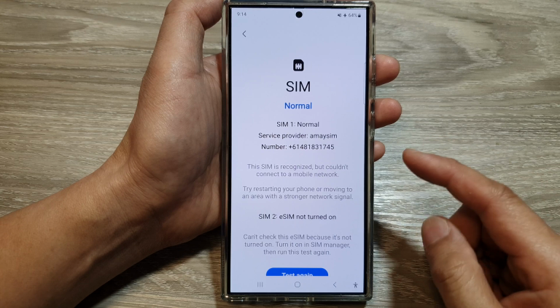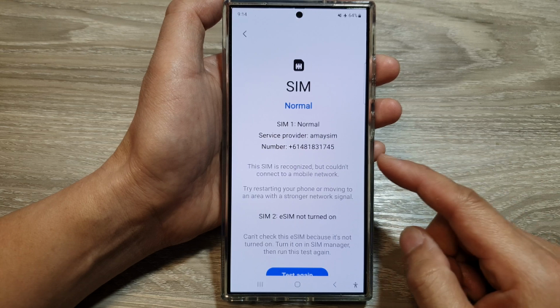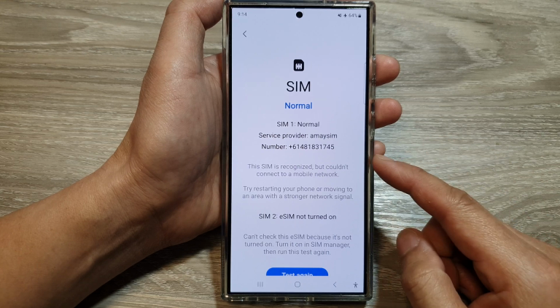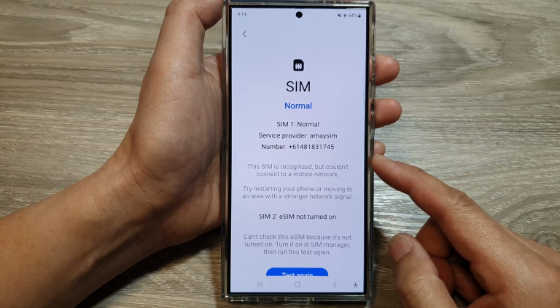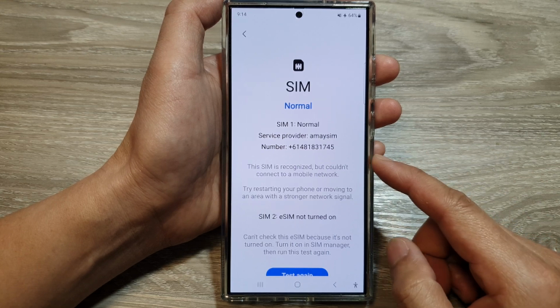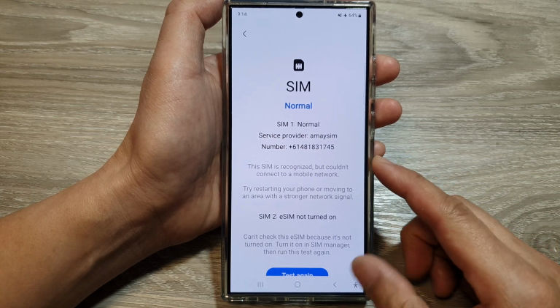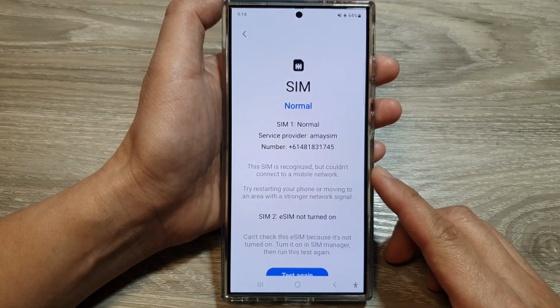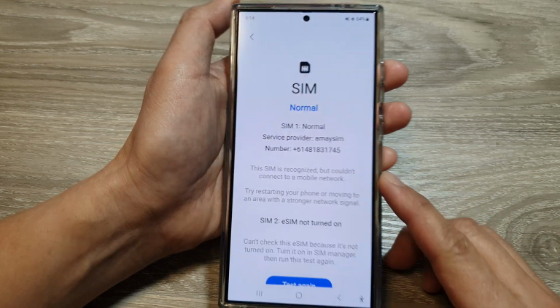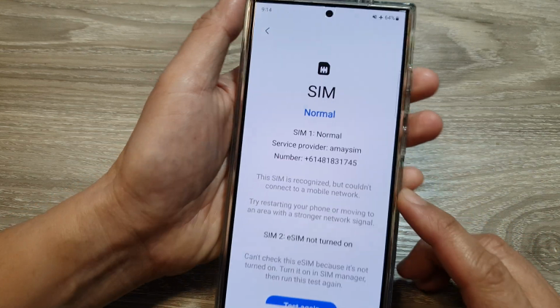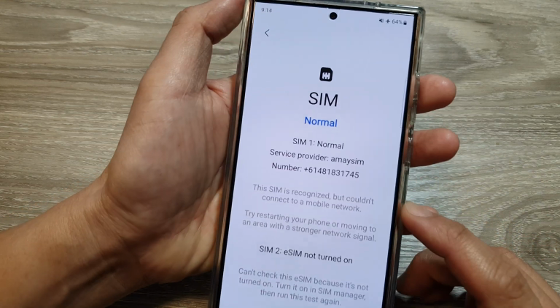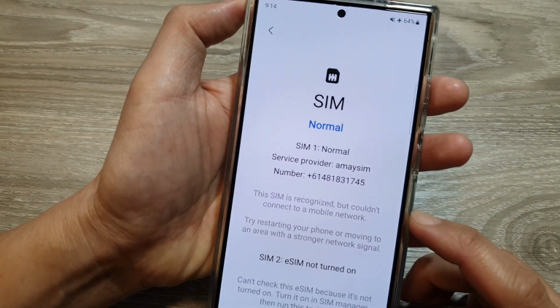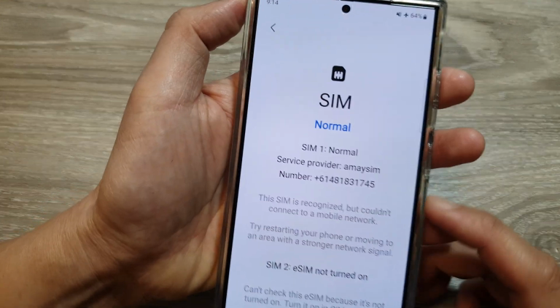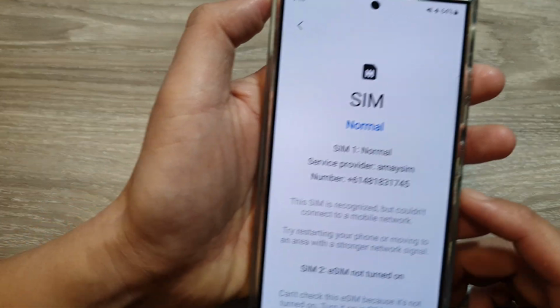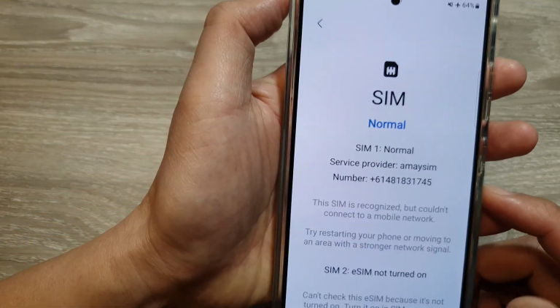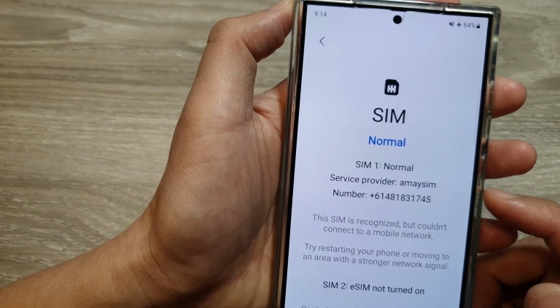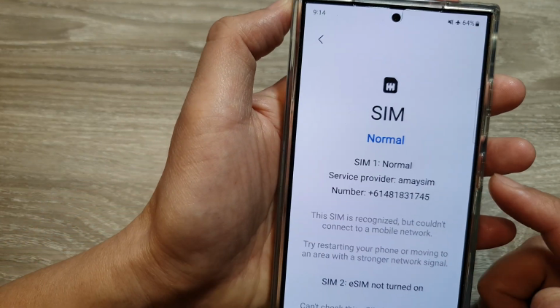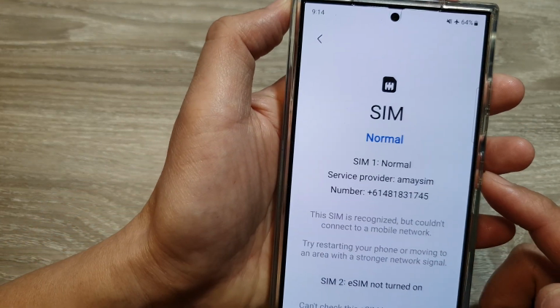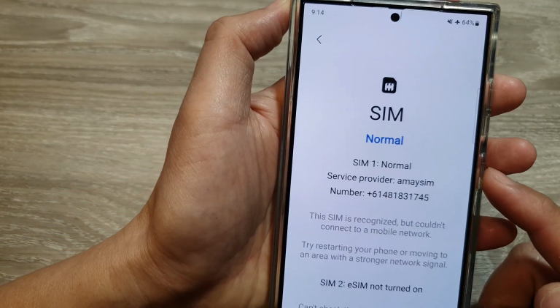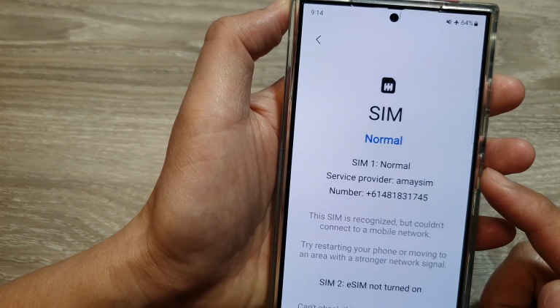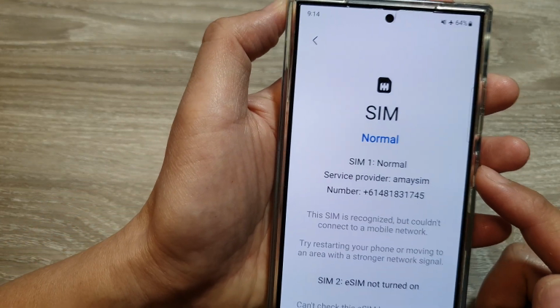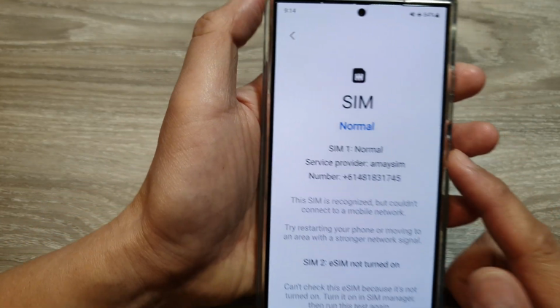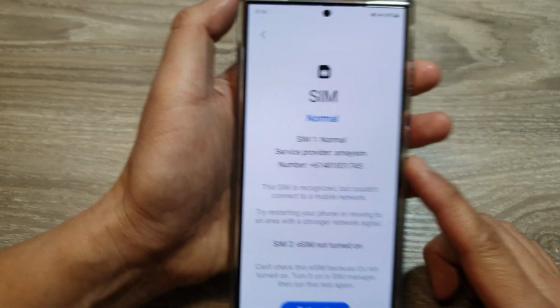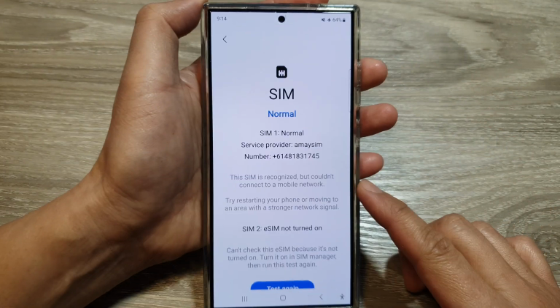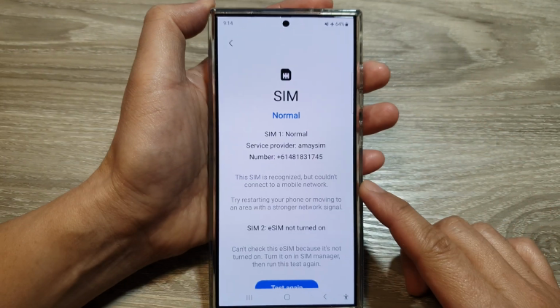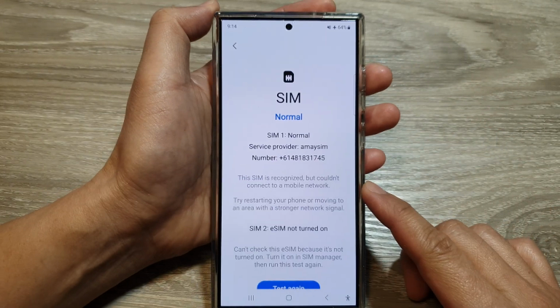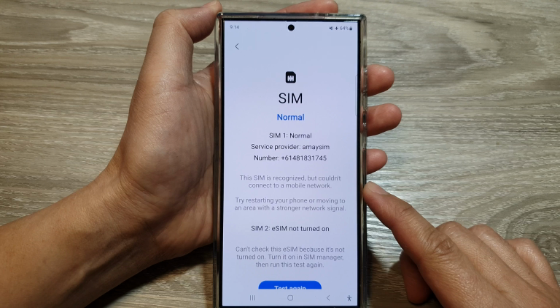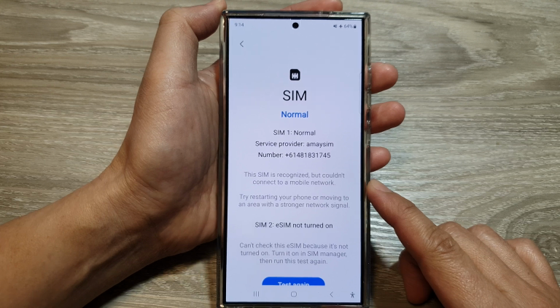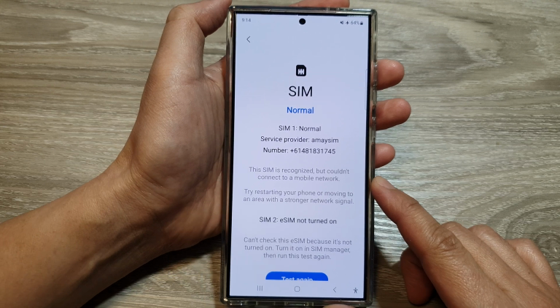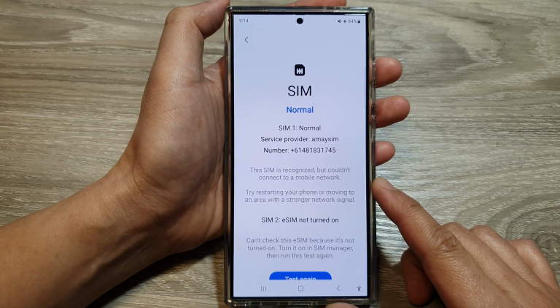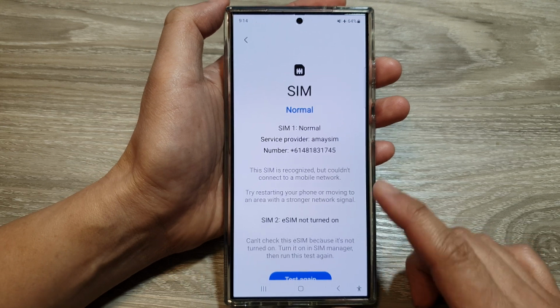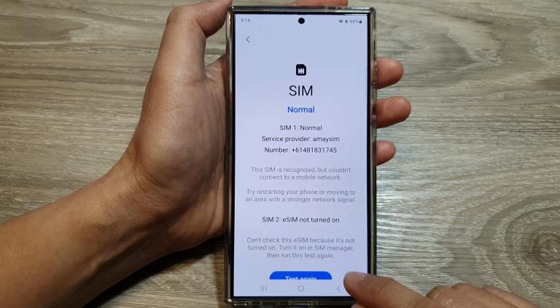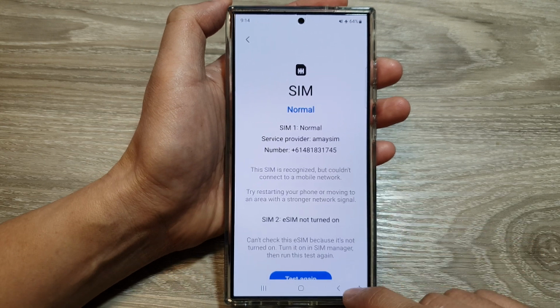How to test and check the SIM card on the Samsung Galaxy S24 series.